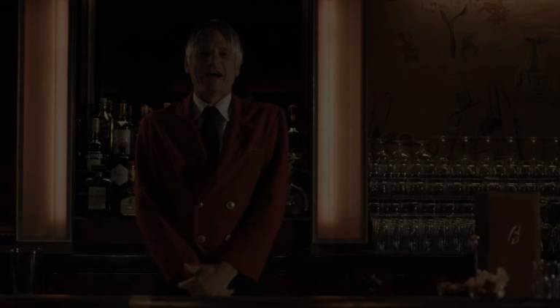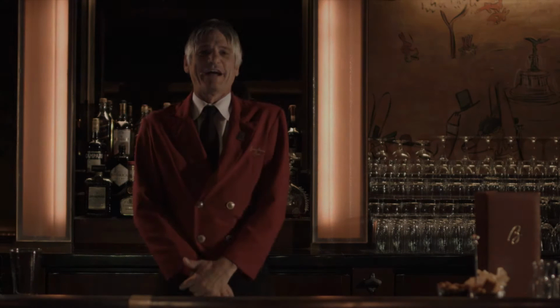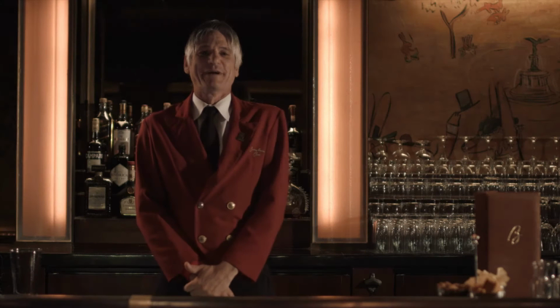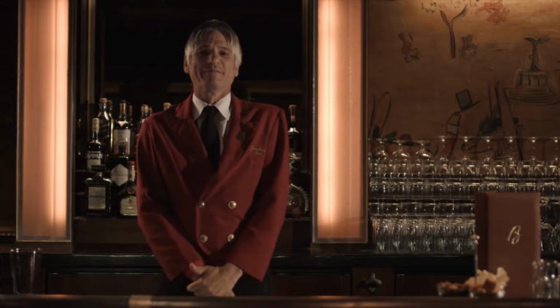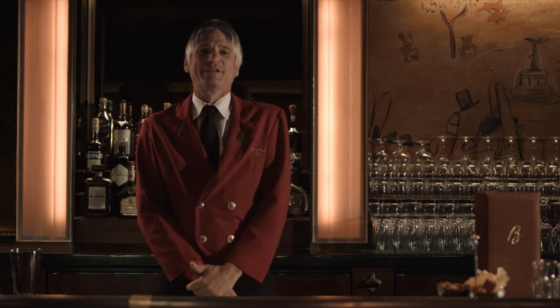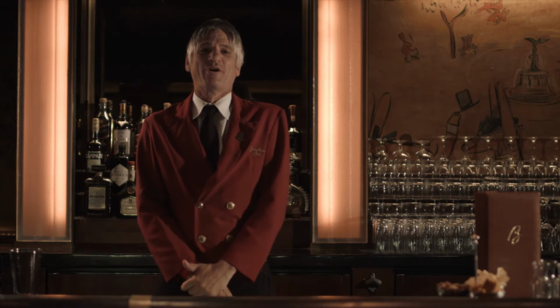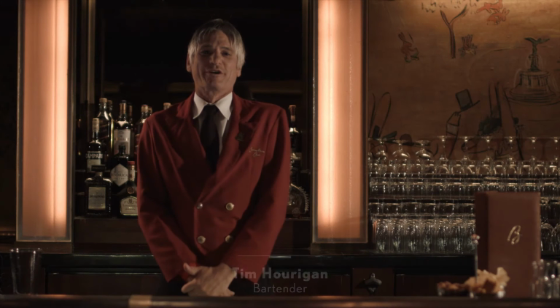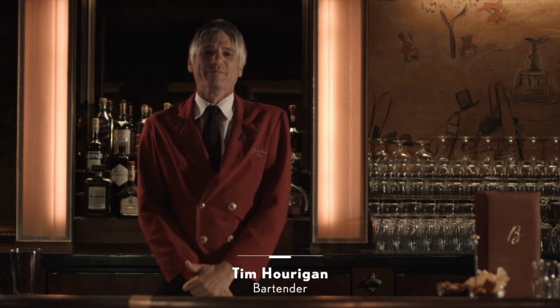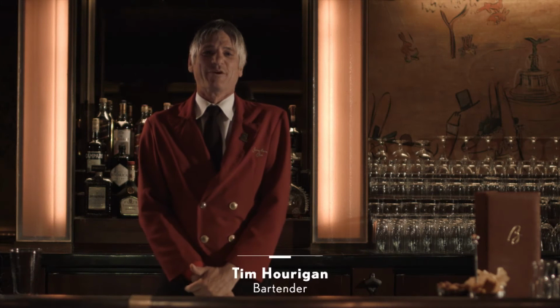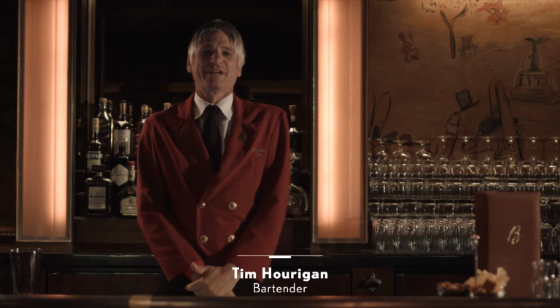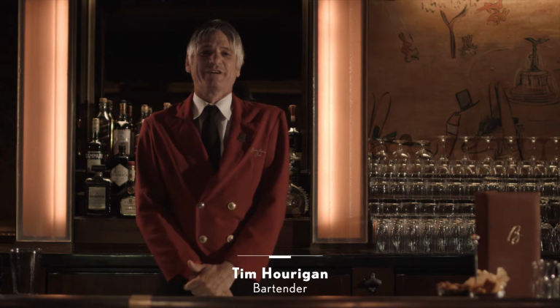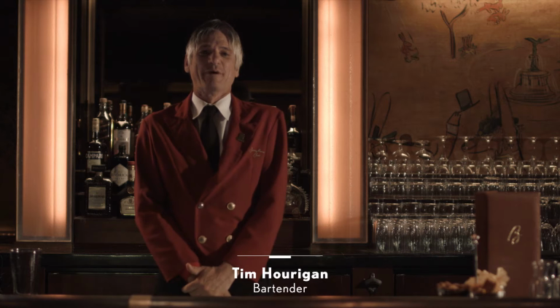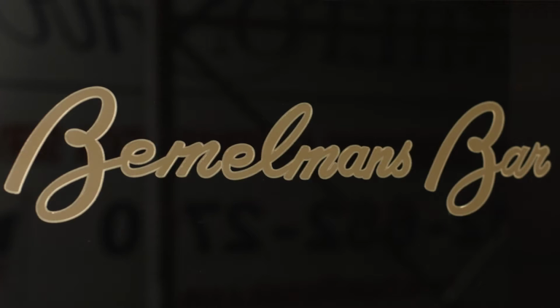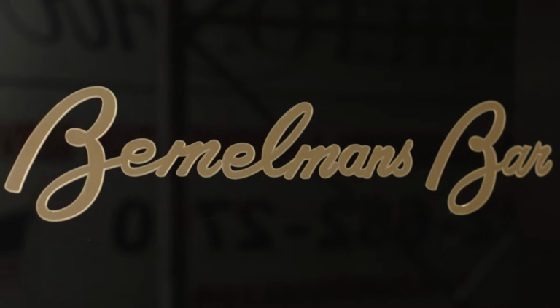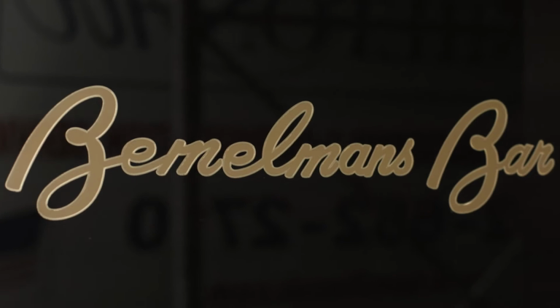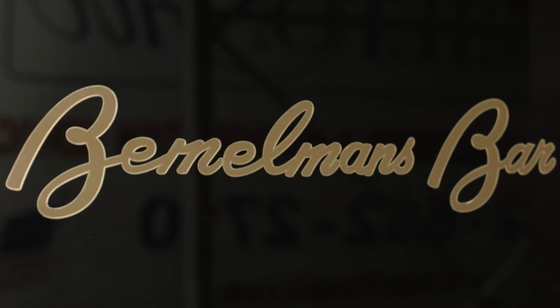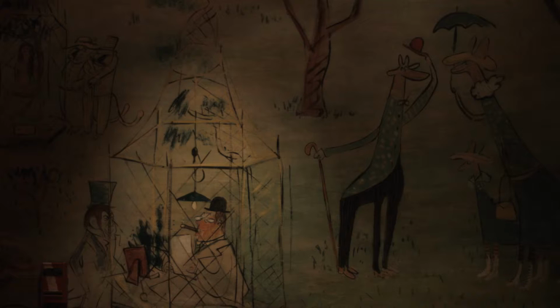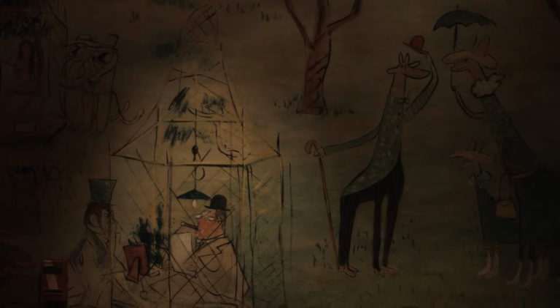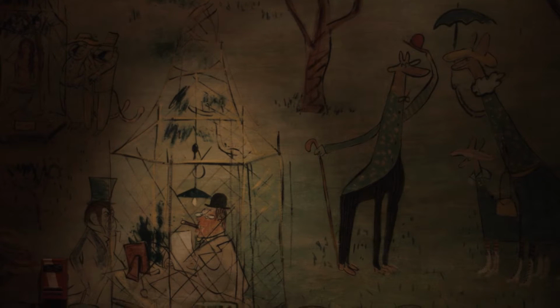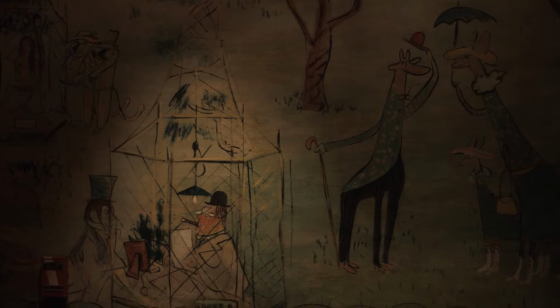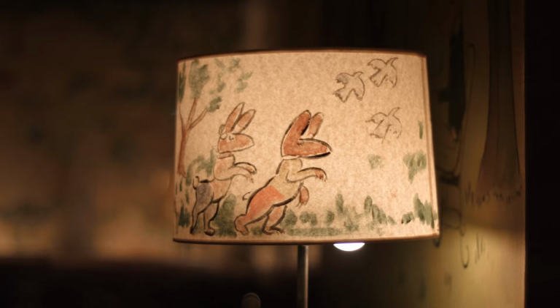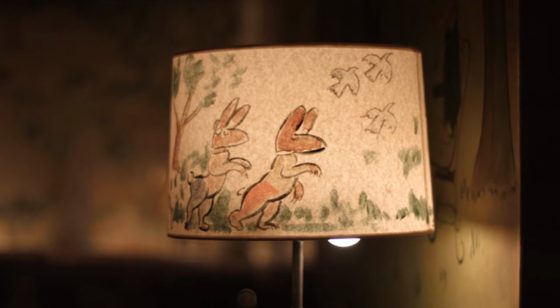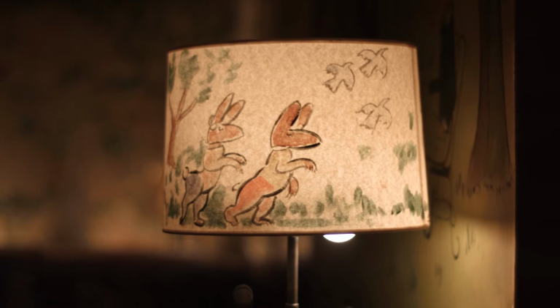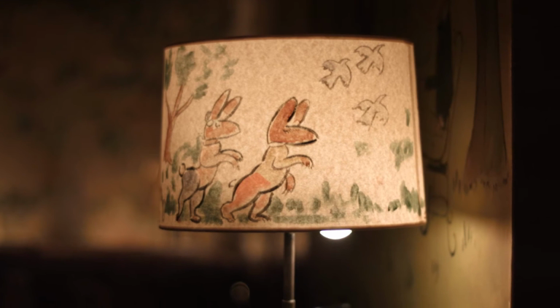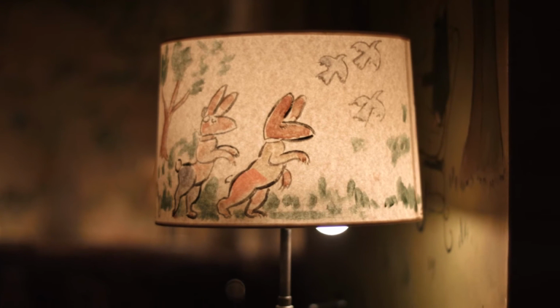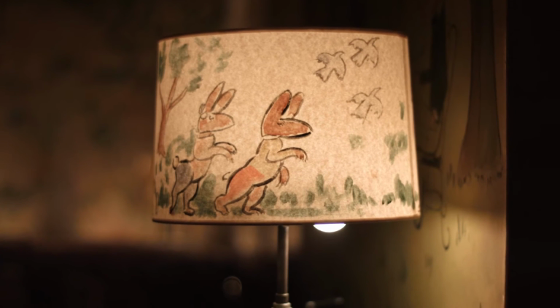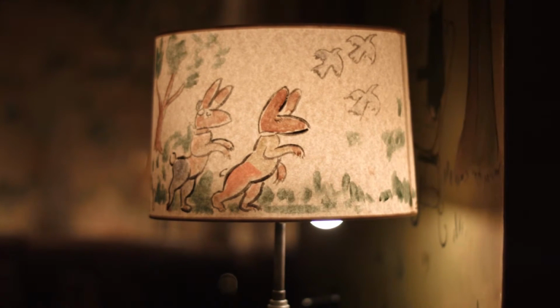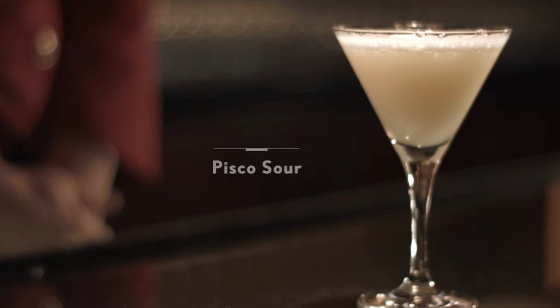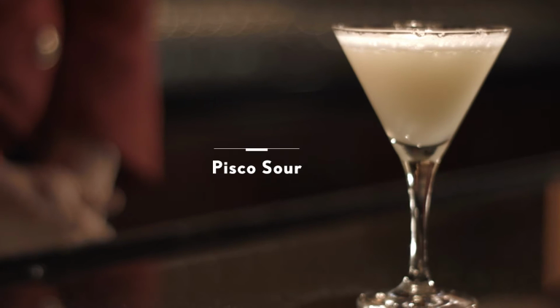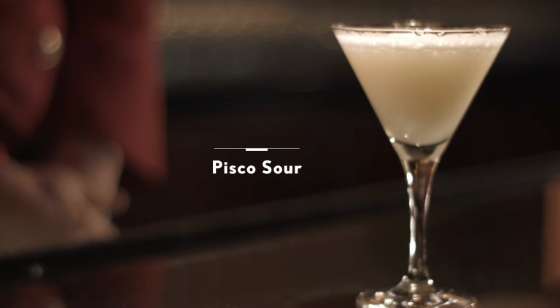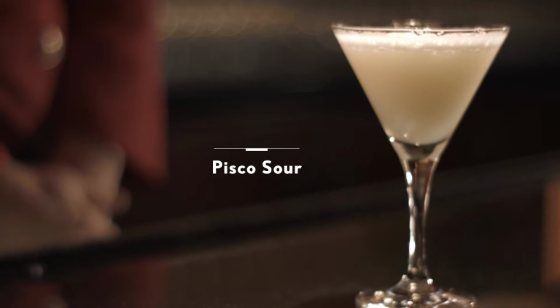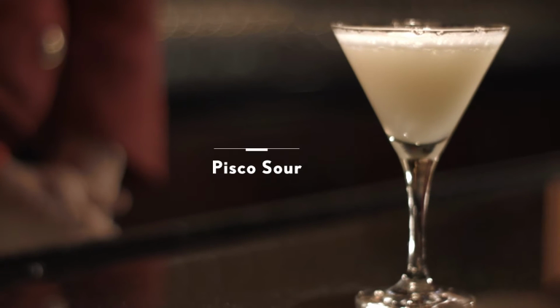Hi, my name is Tim Horrigan, bartender at the Bellwoman's Bar in the Carlisle Hotel. Today we're going to make a Pisco Sour.